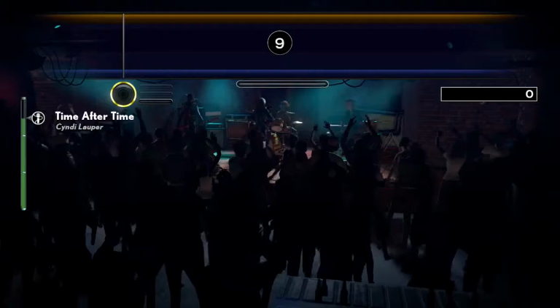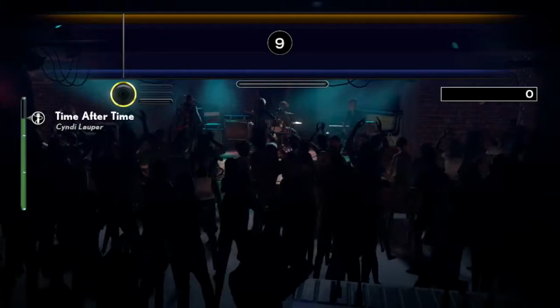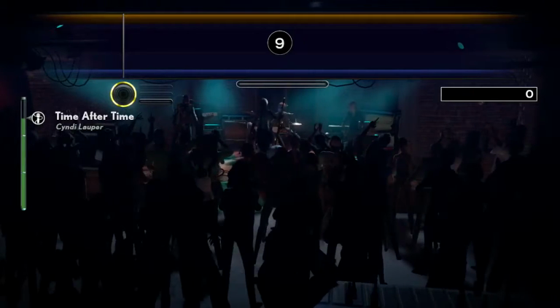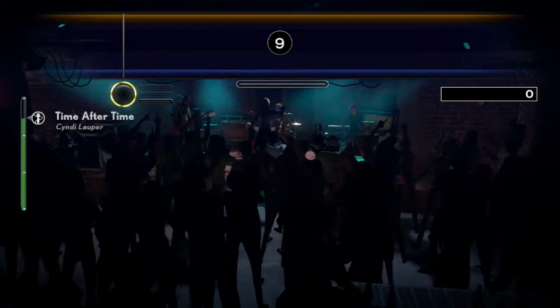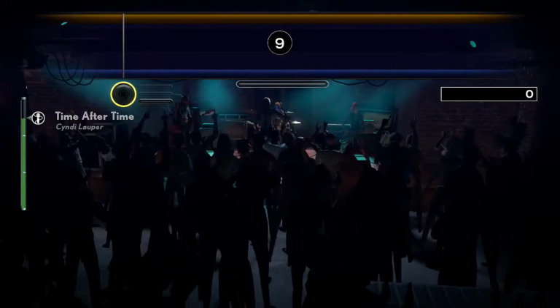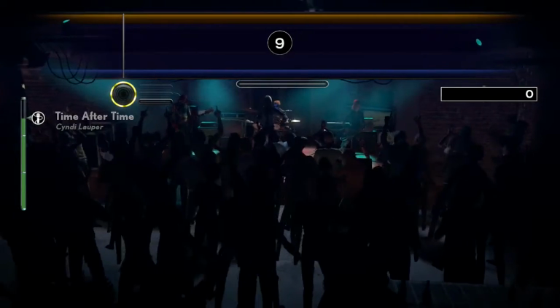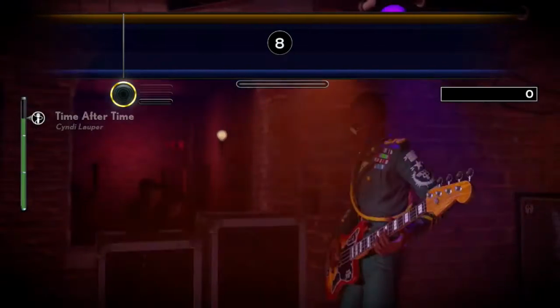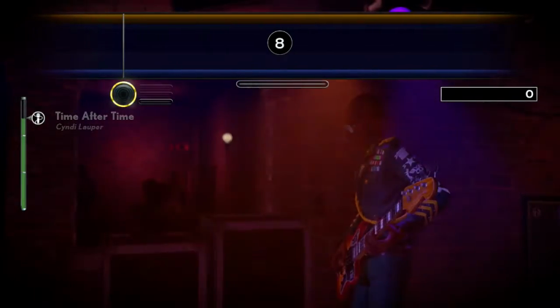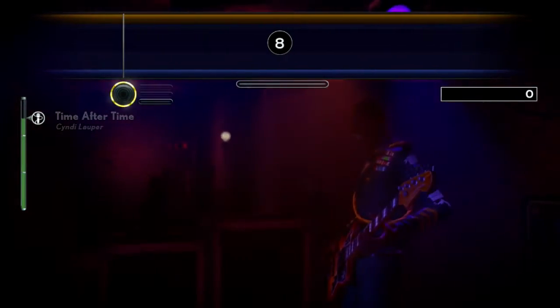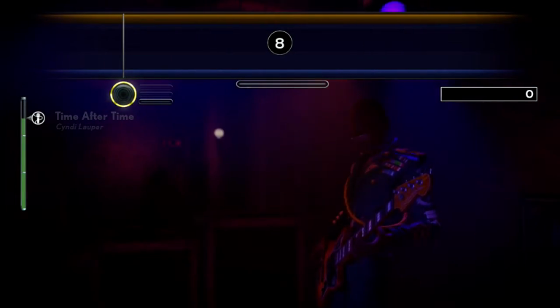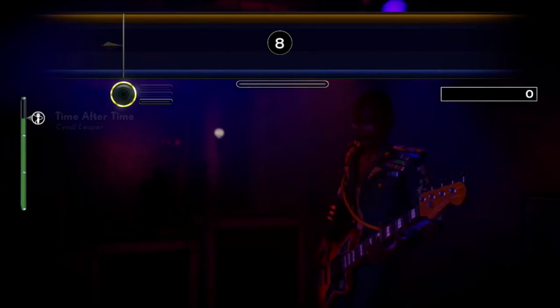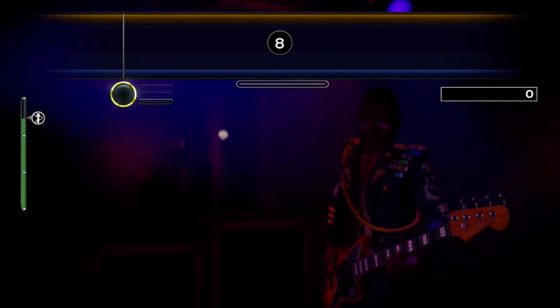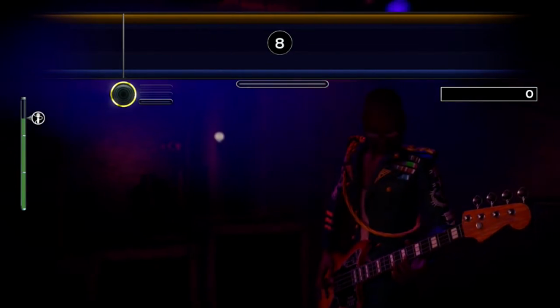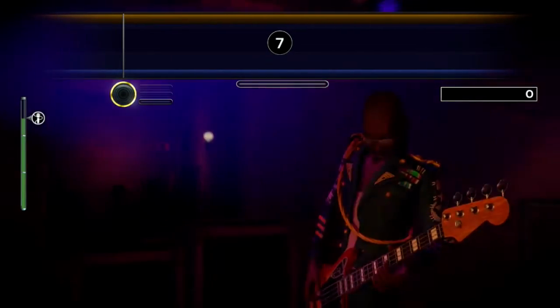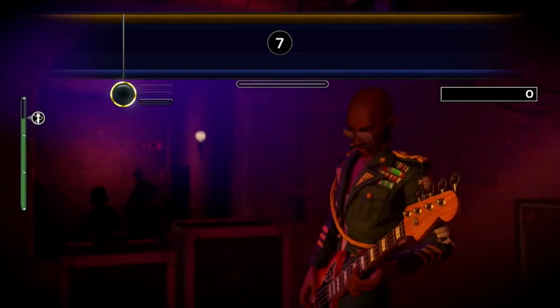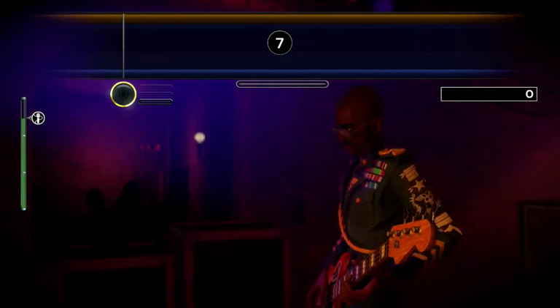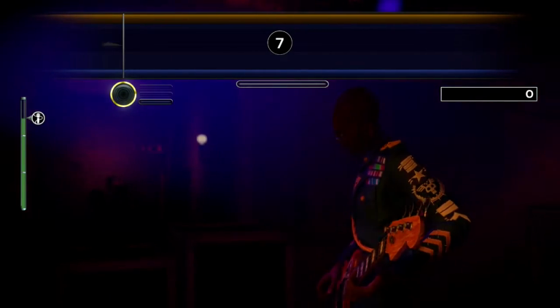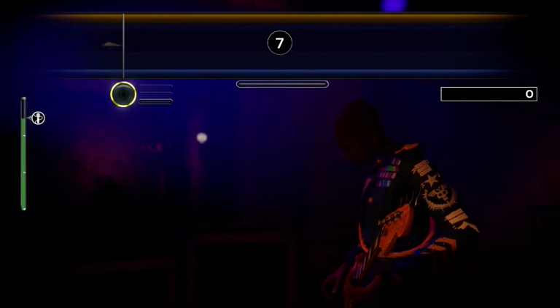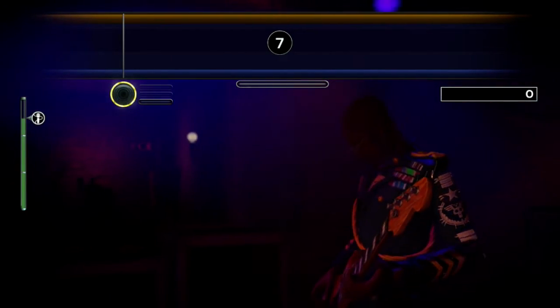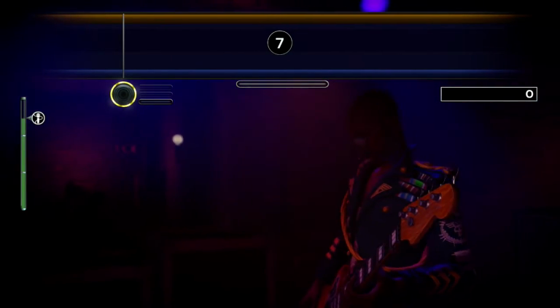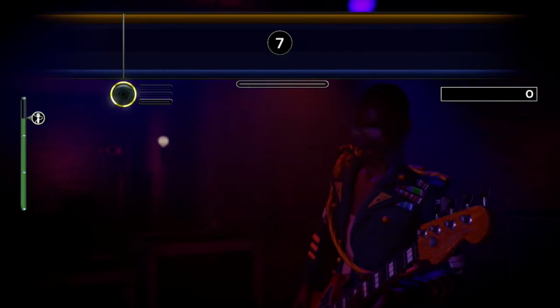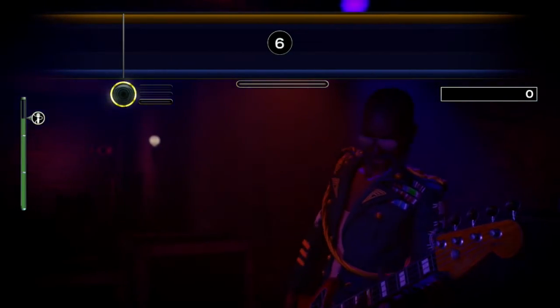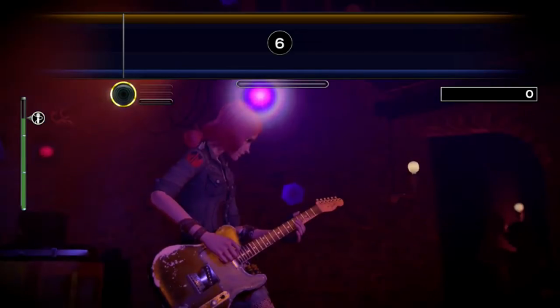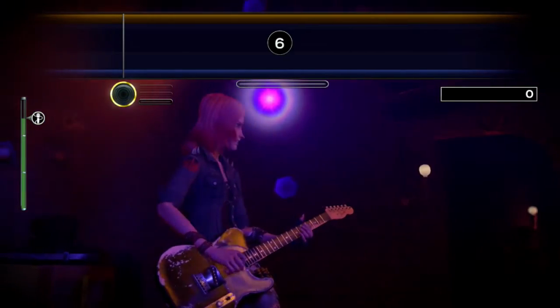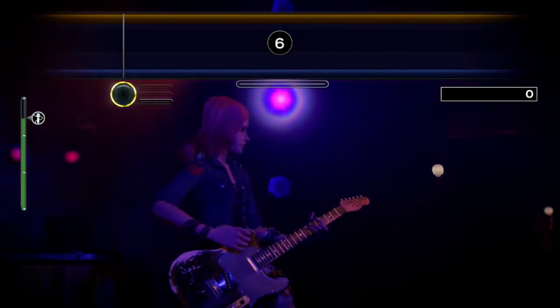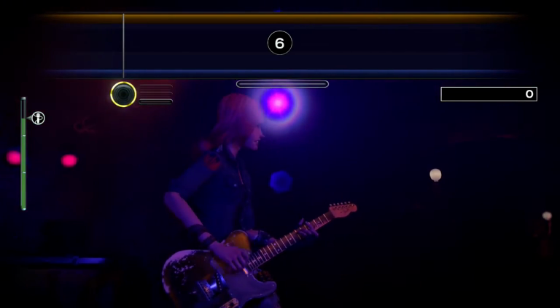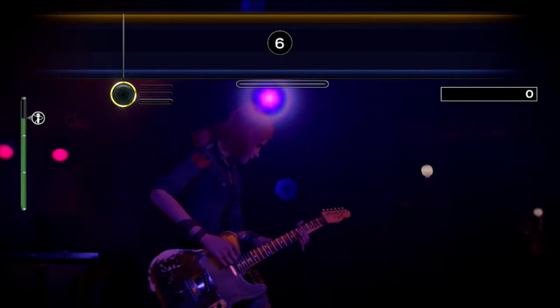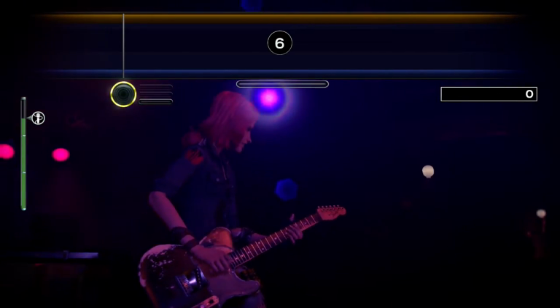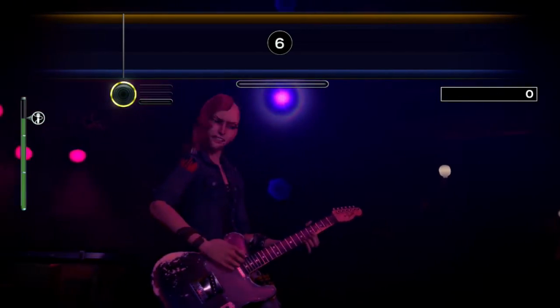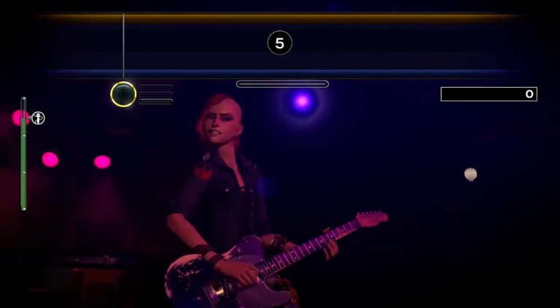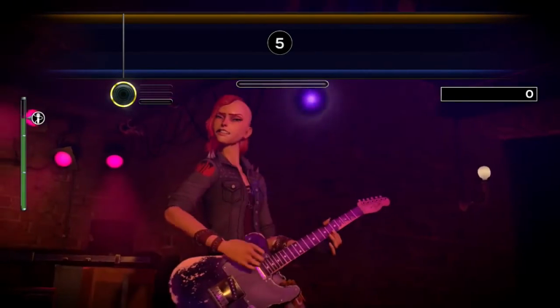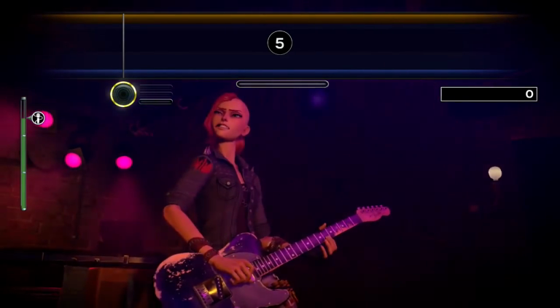Hey guys, Mike here with the Rock Band 4 DLC review. In this video, we'll be looking at the vocals chart of Time After Time by Cyndi Lauper.